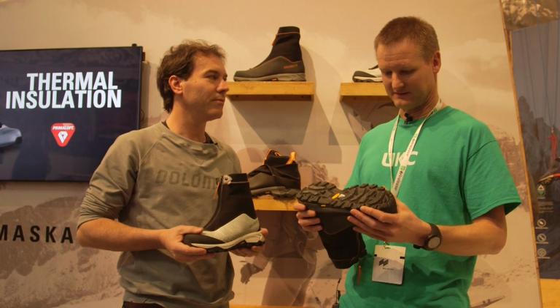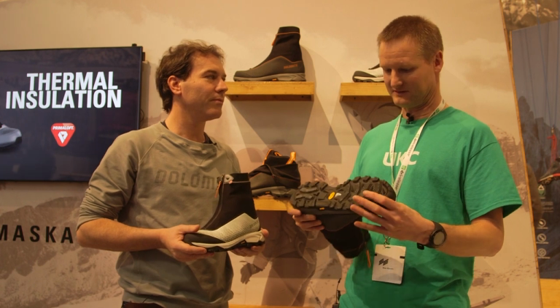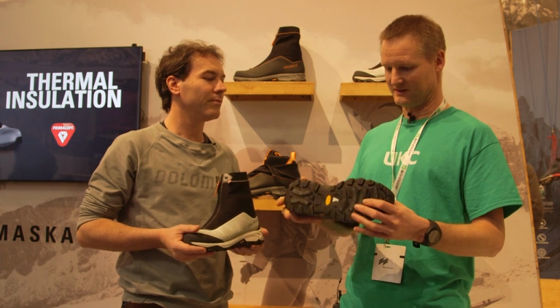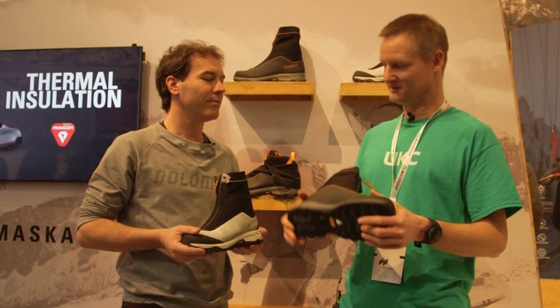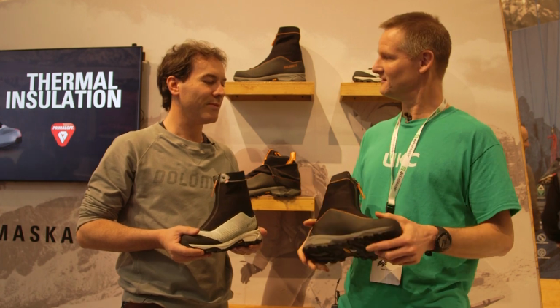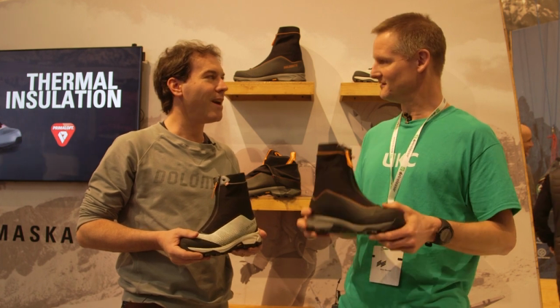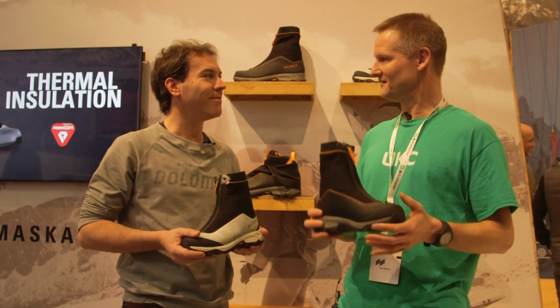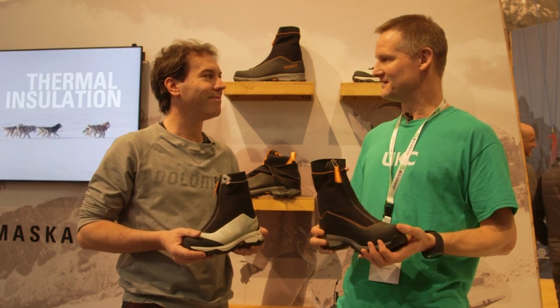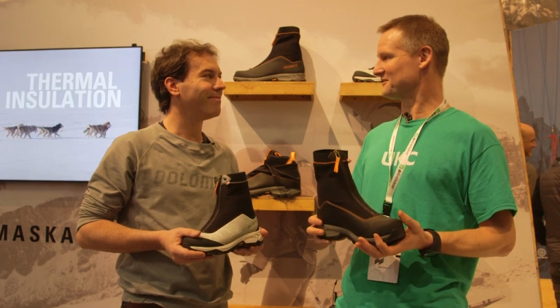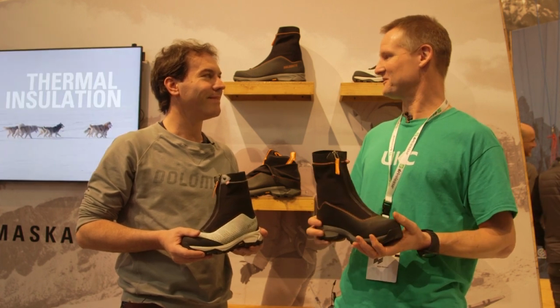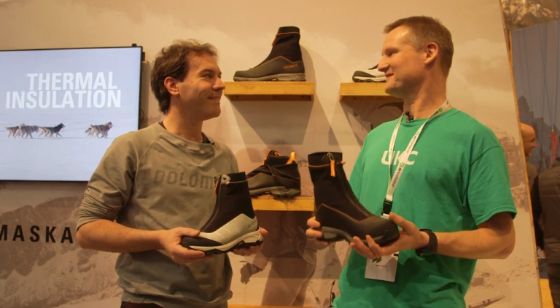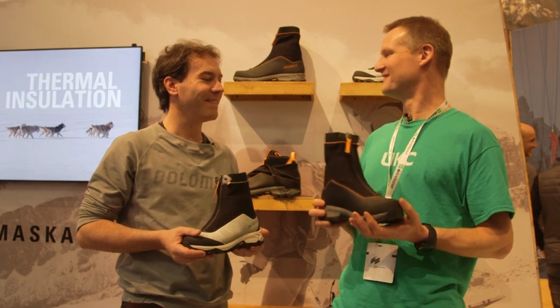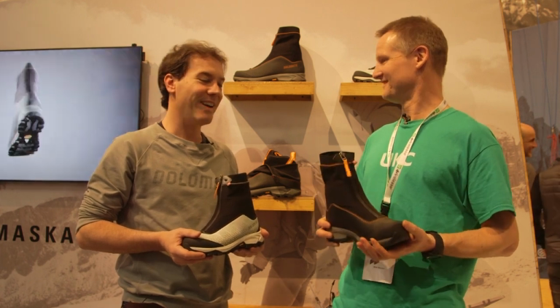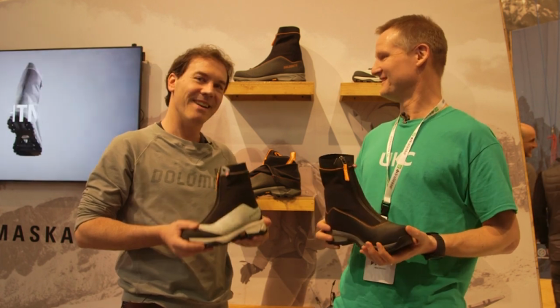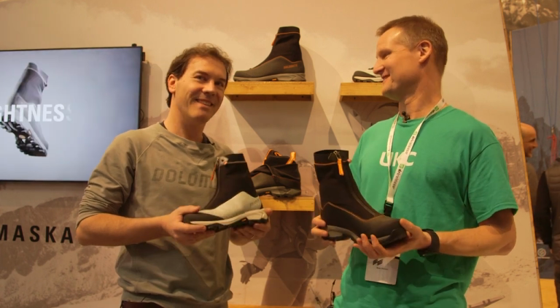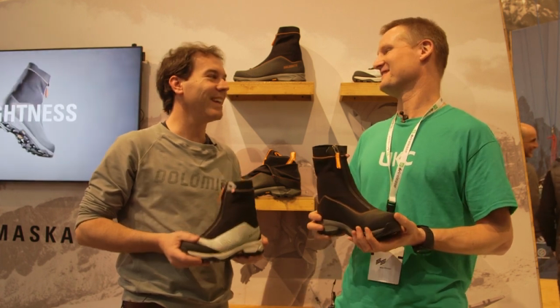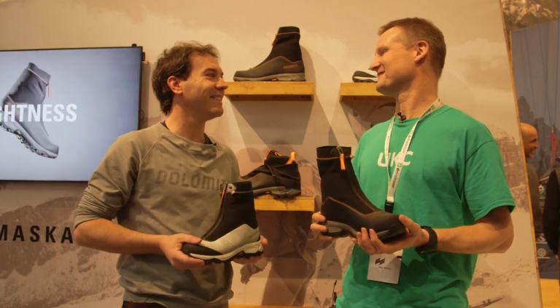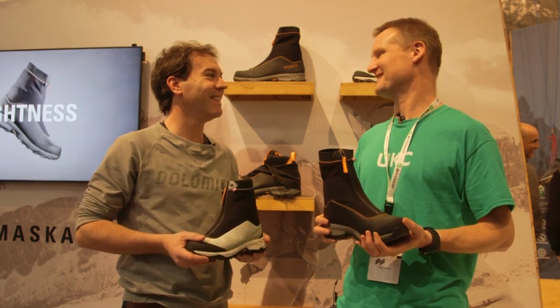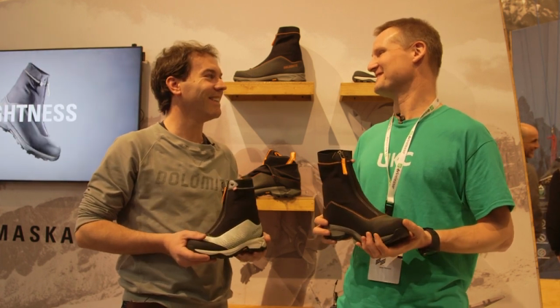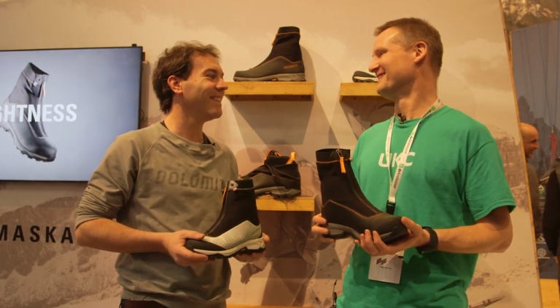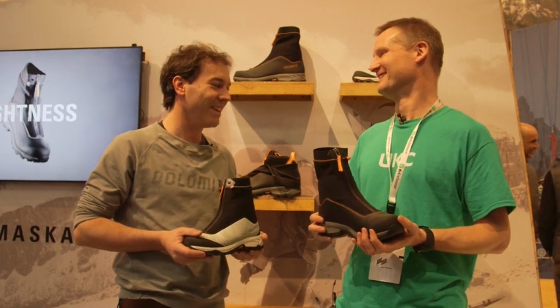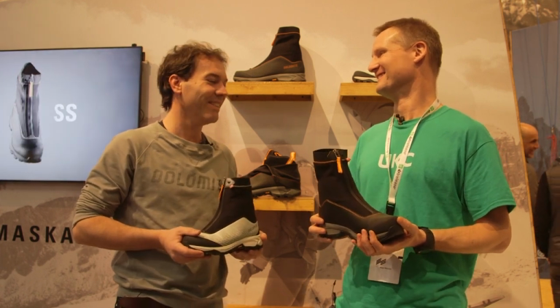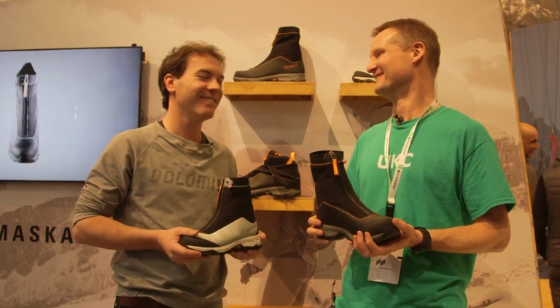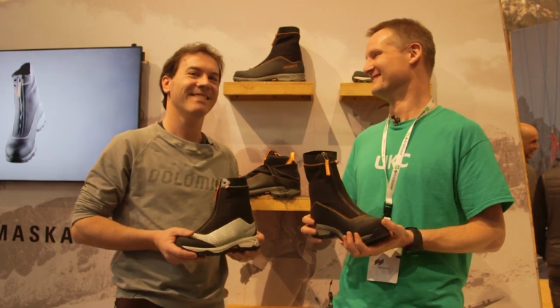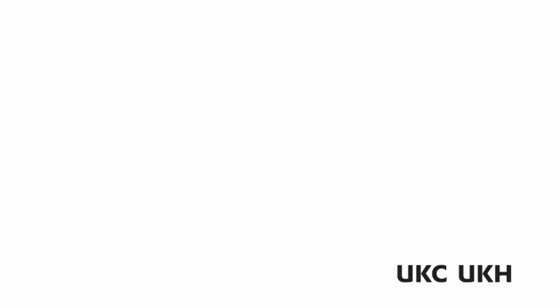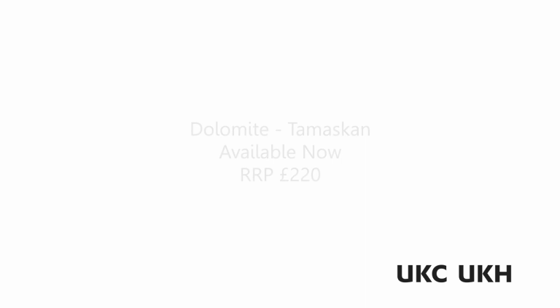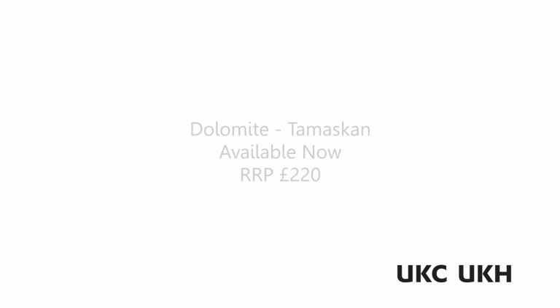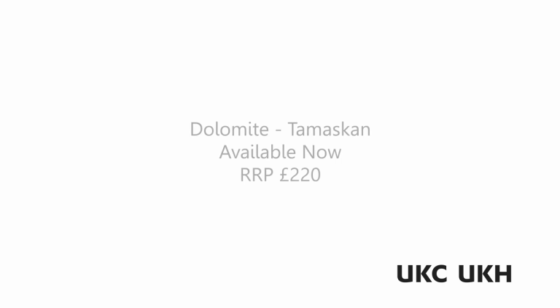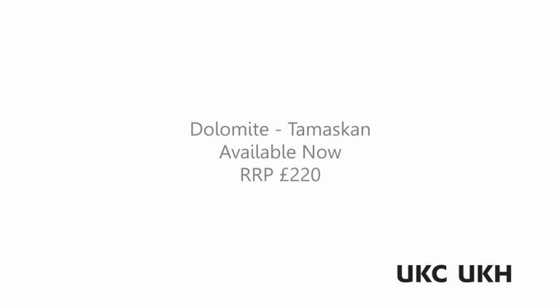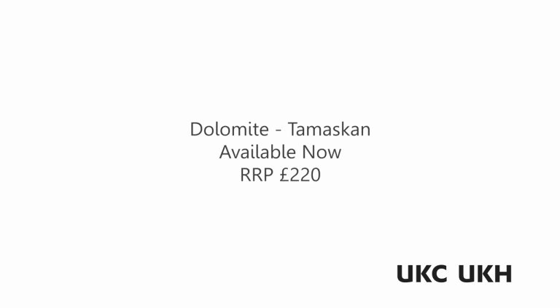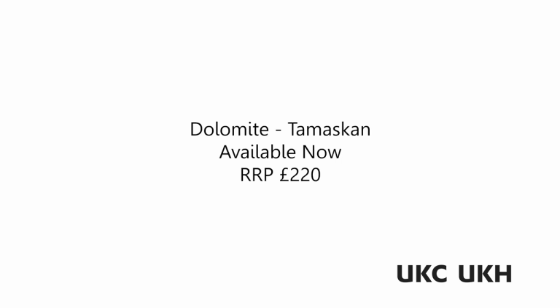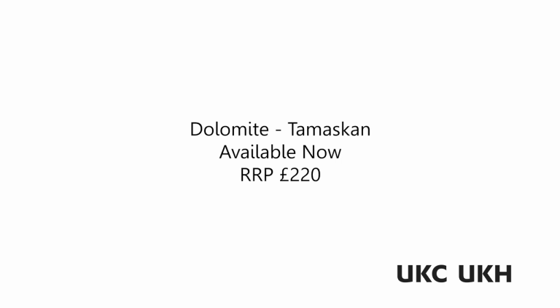Fantastic. It looks great. I like it. Thank you.